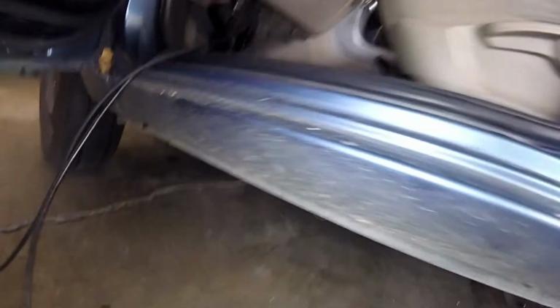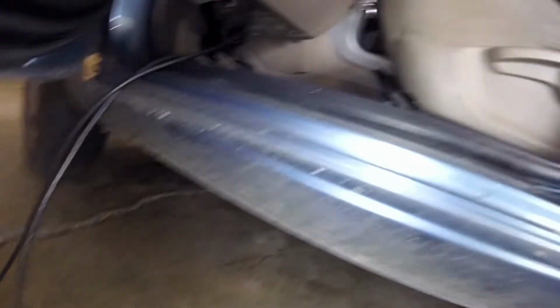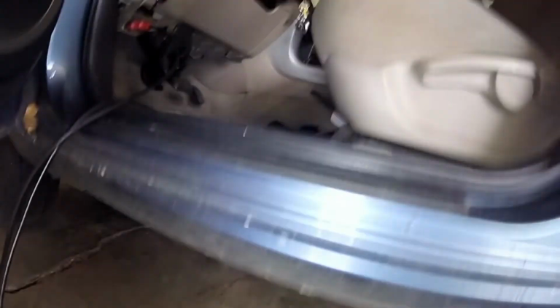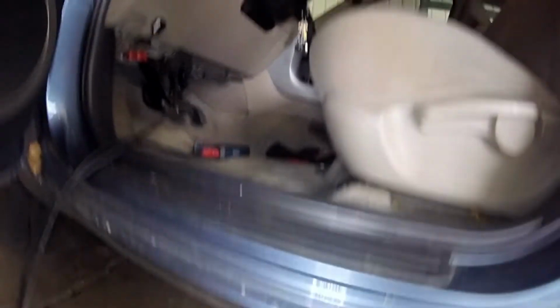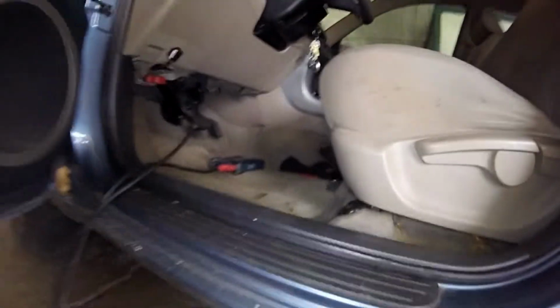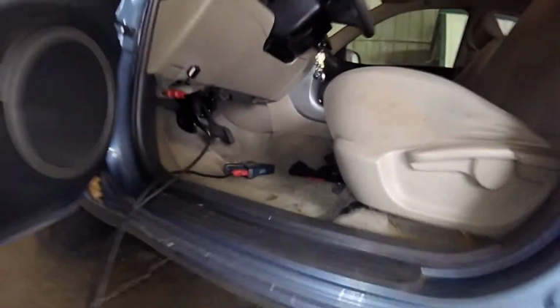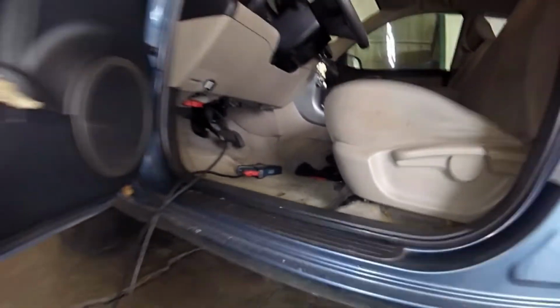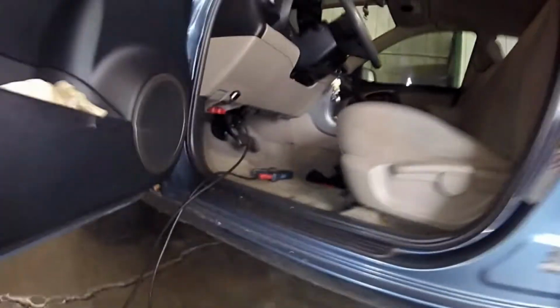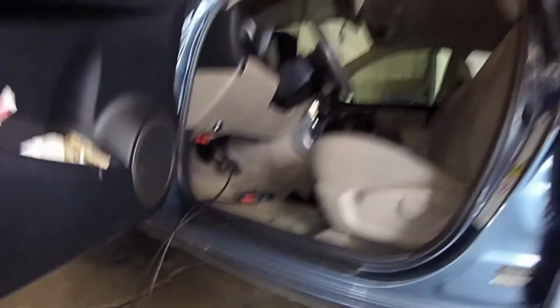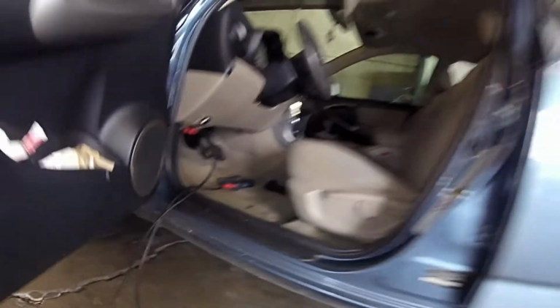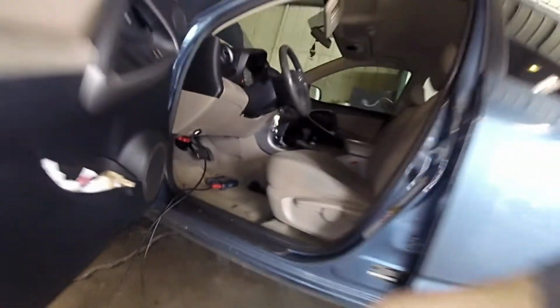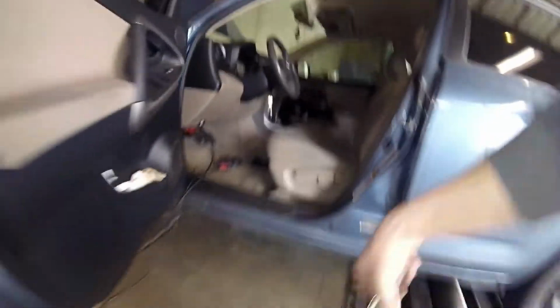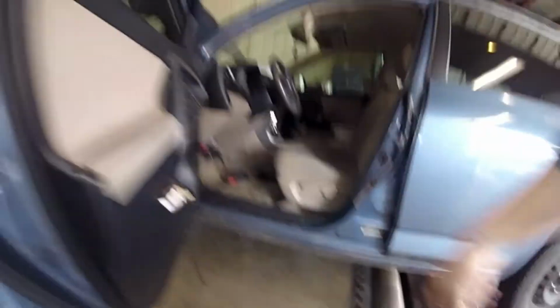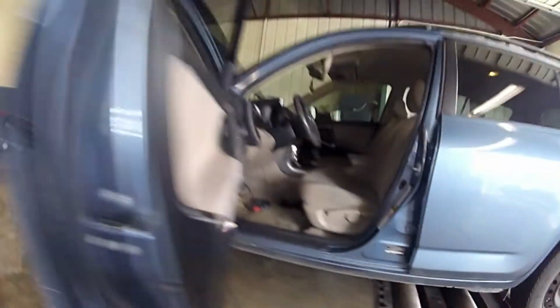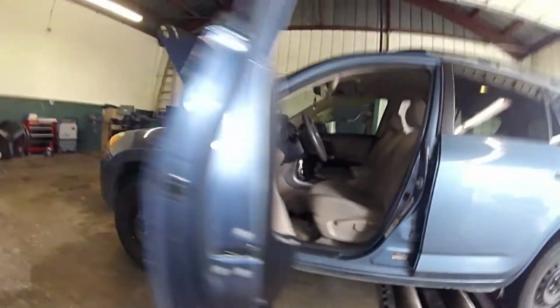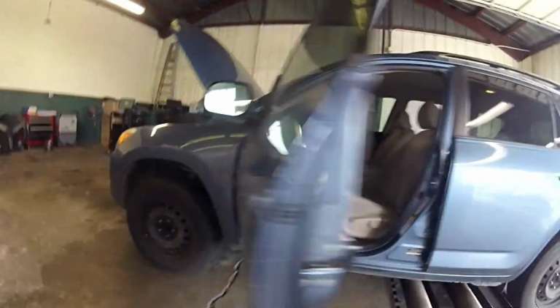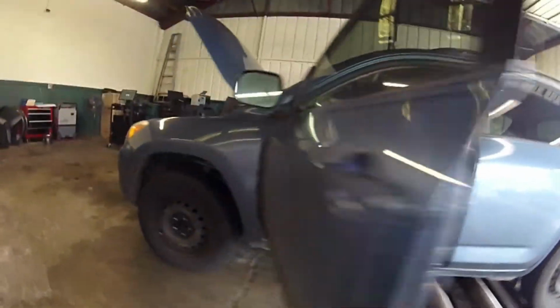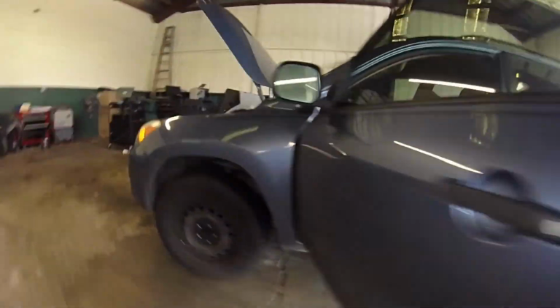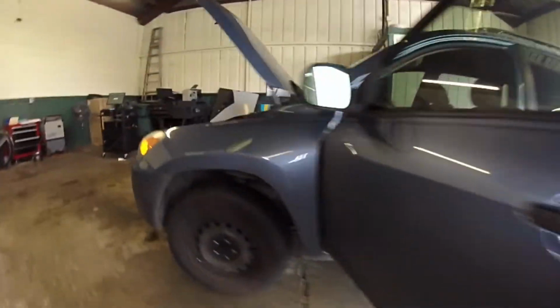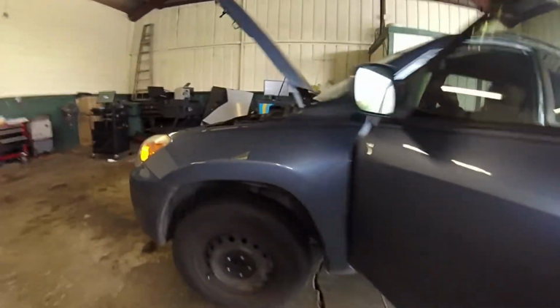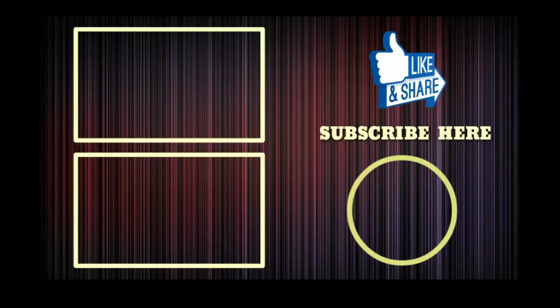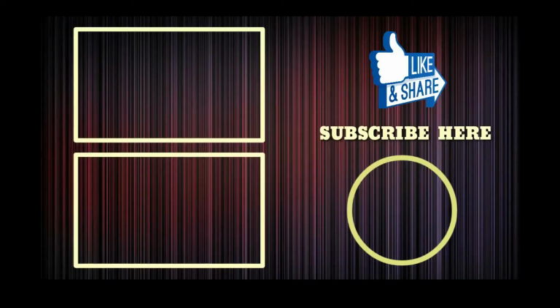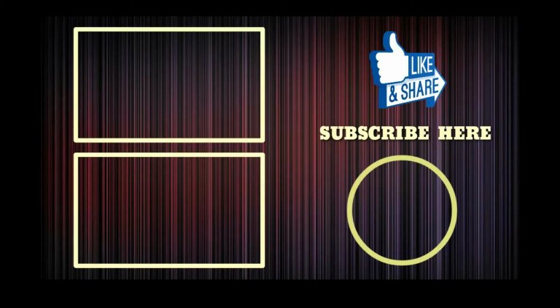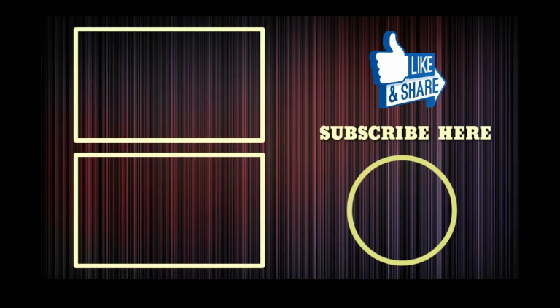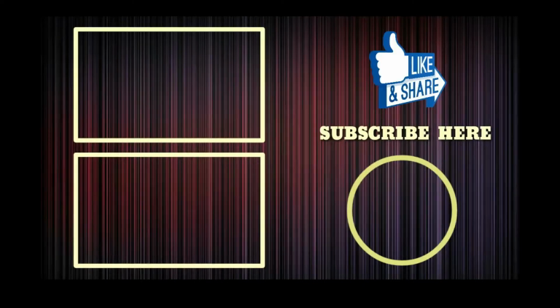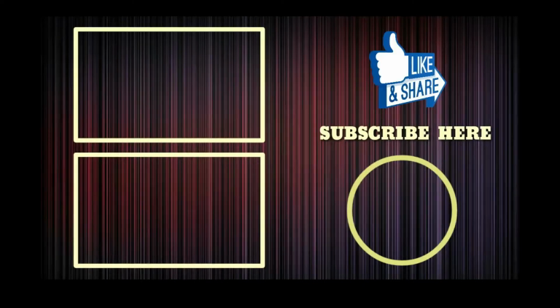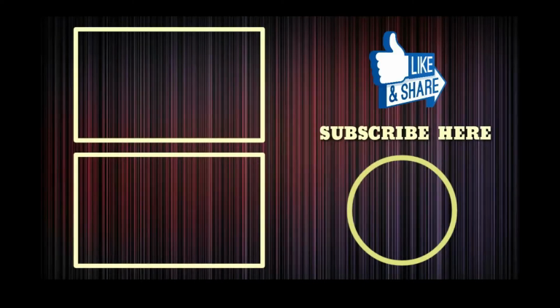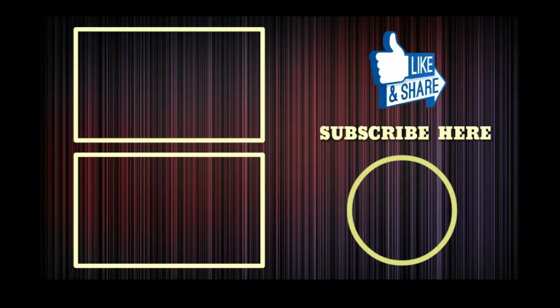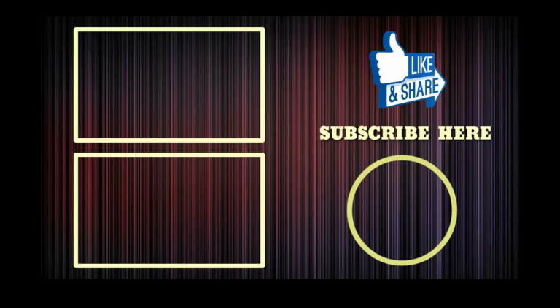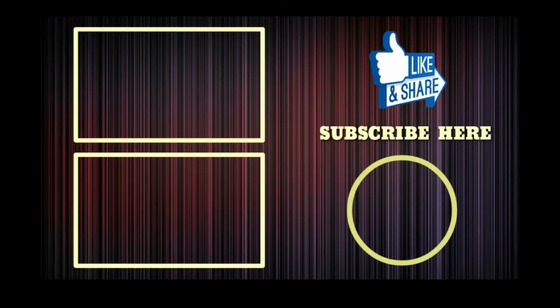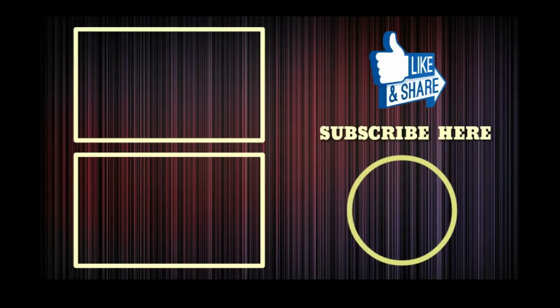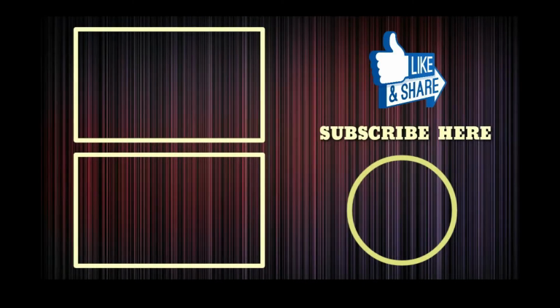Thanks for watching — like, subscribe, and share. I will see you on the next hopefully helpful video. Thanks for watching.